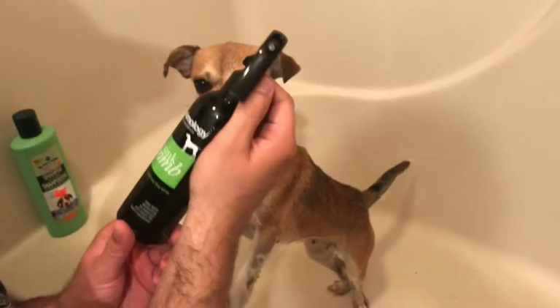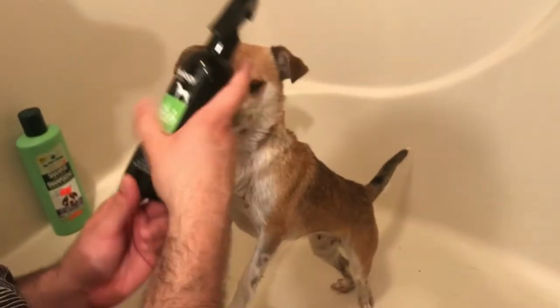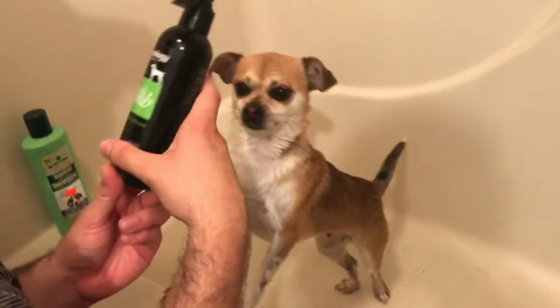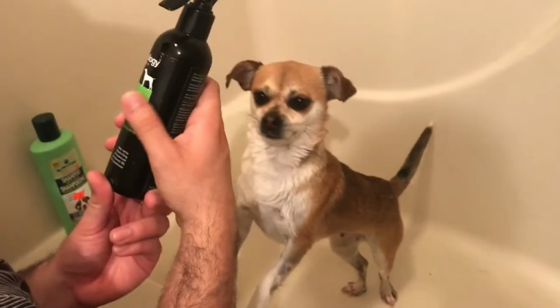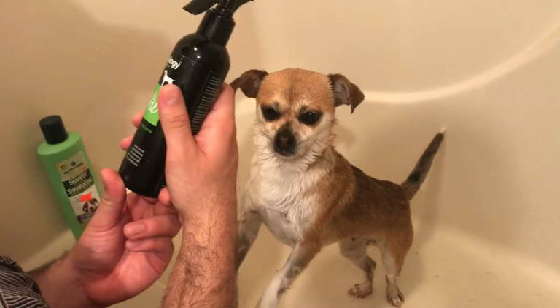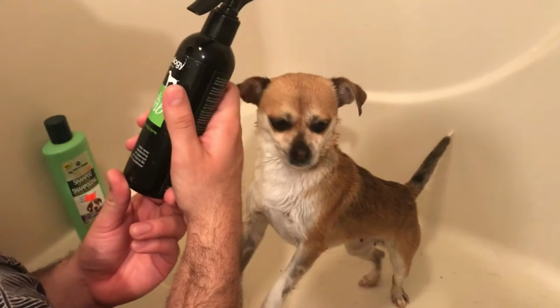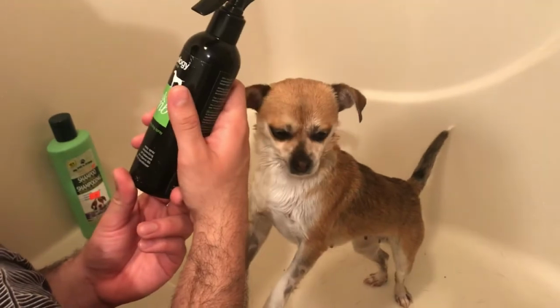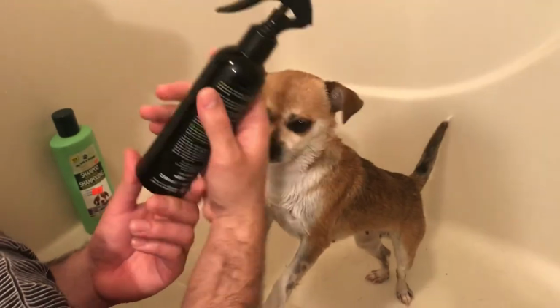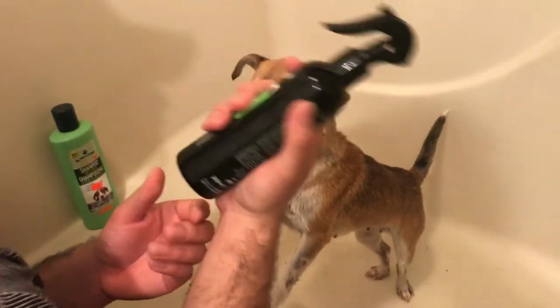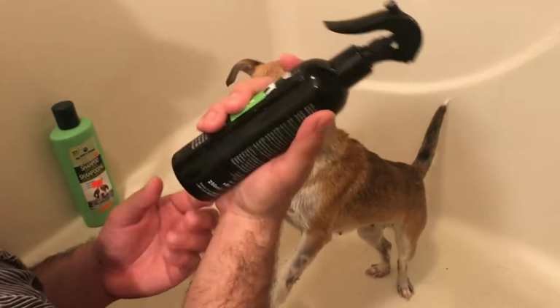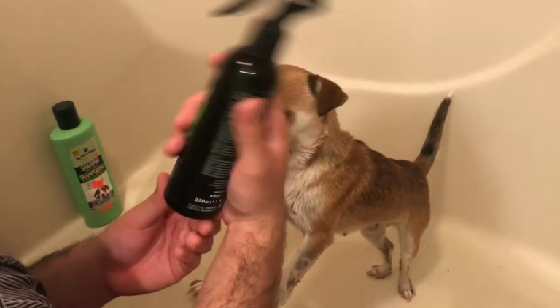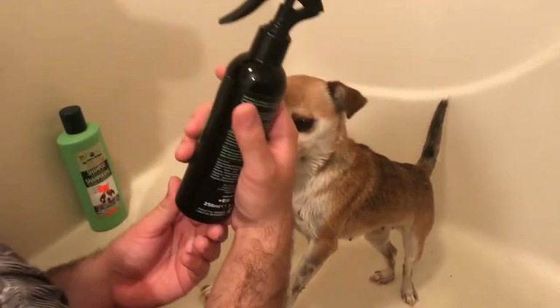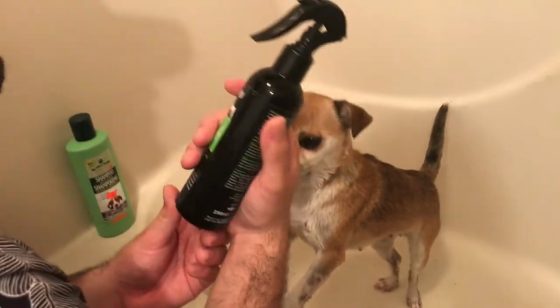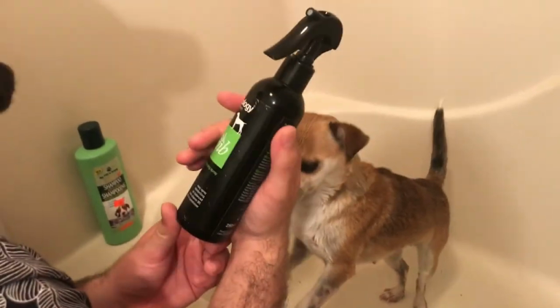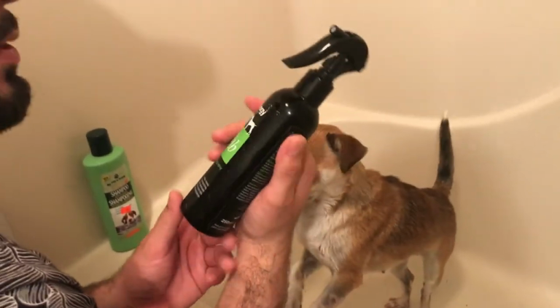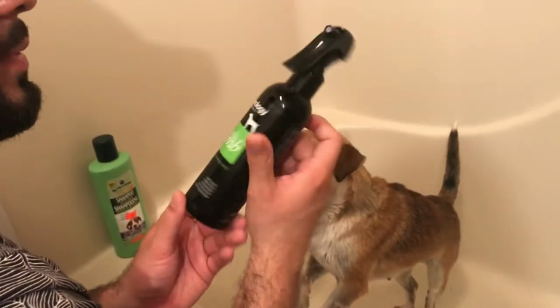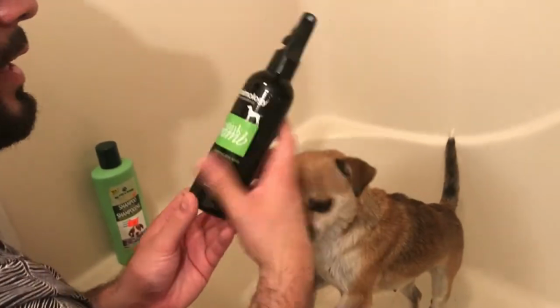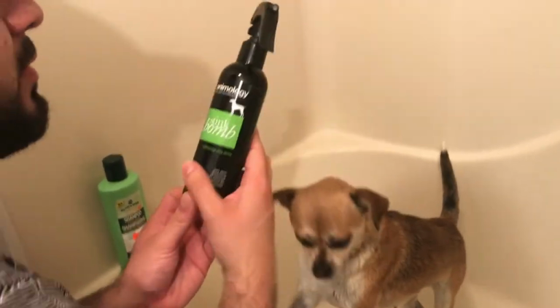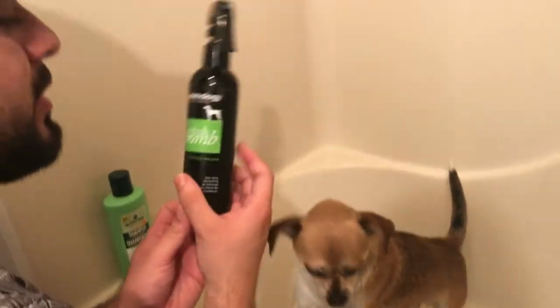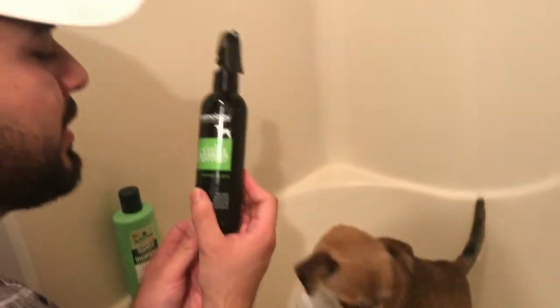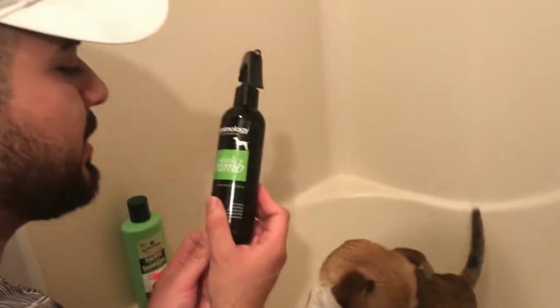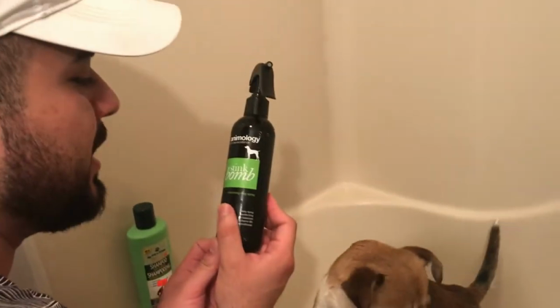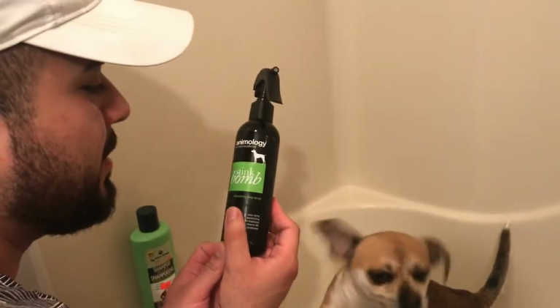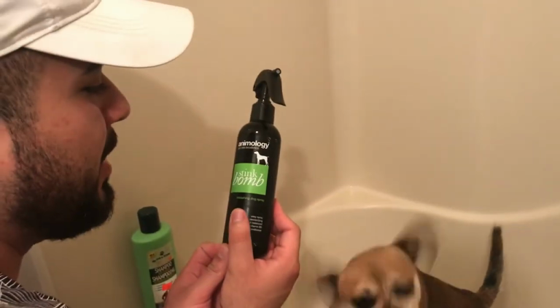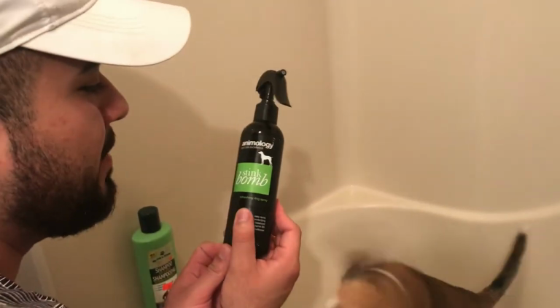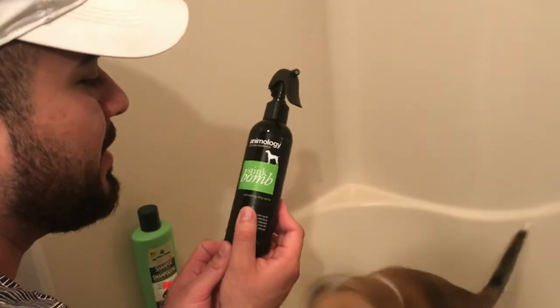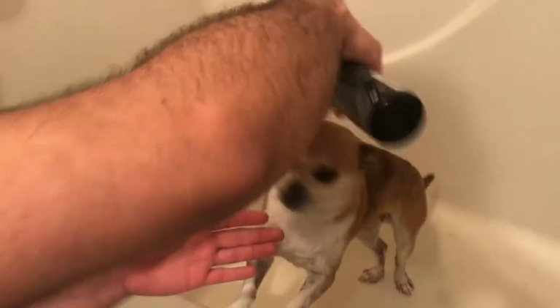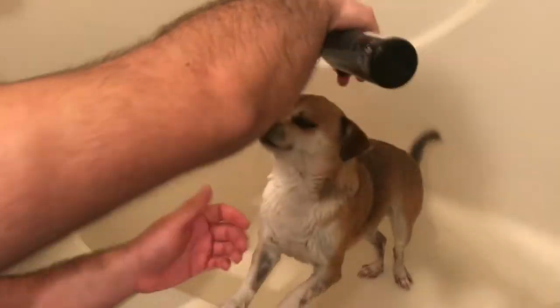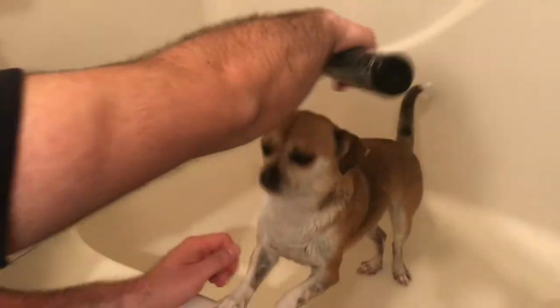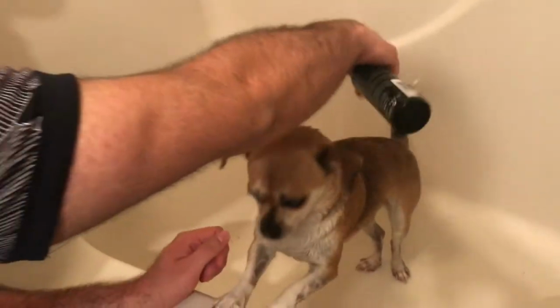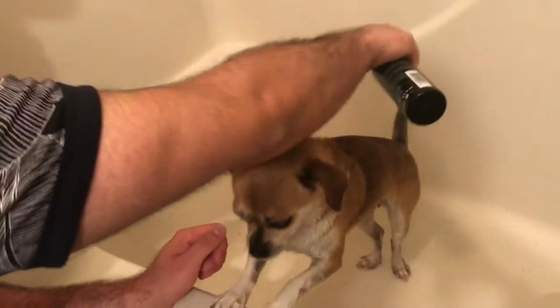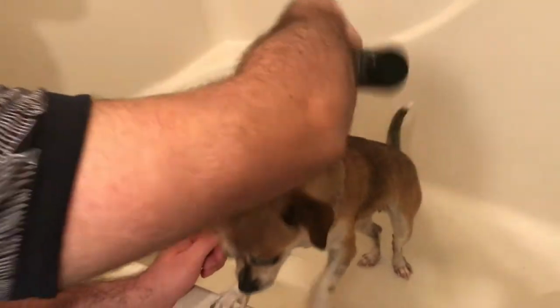To make sure she's smelling good and extra clean, I apply dog perfume on her, and you can get this at Petco or any pet store of your preference.